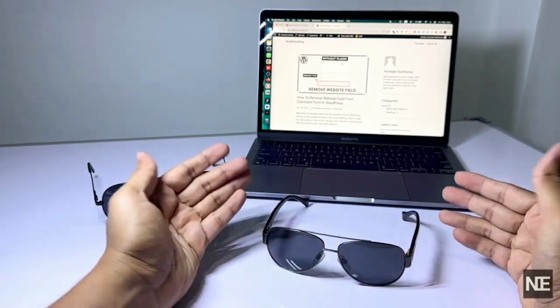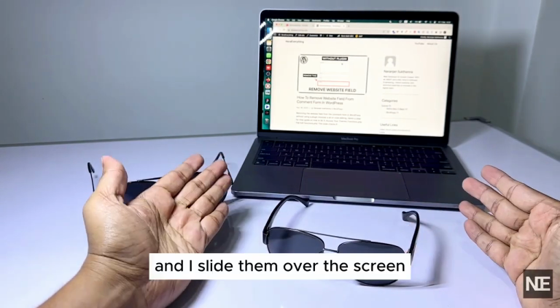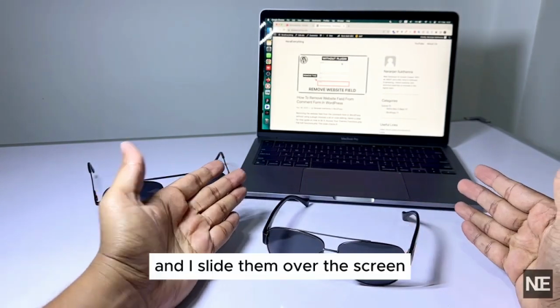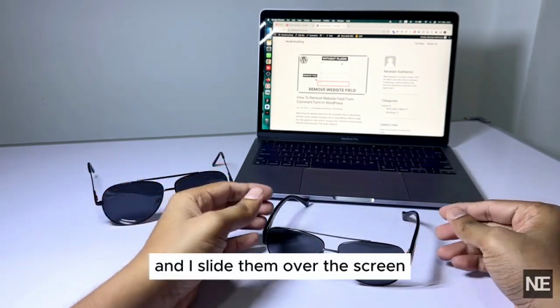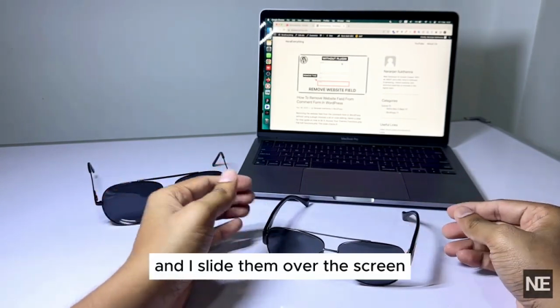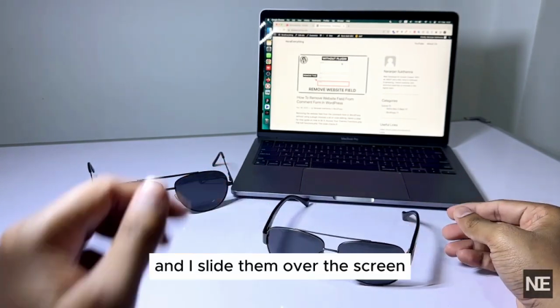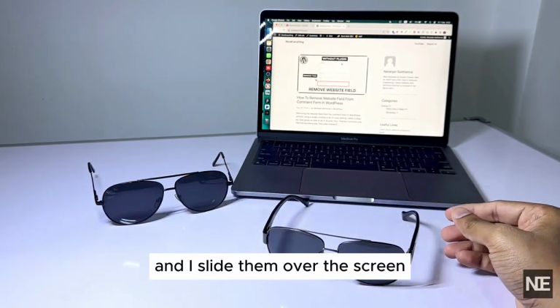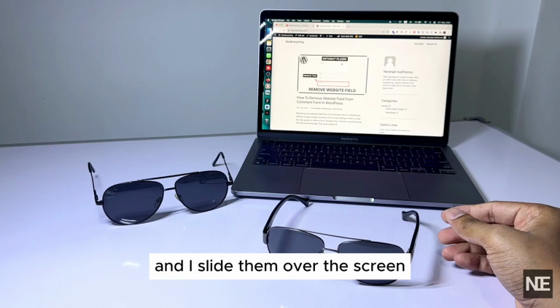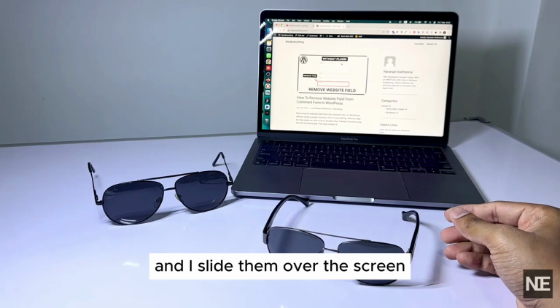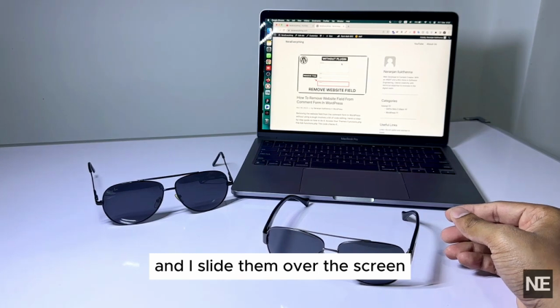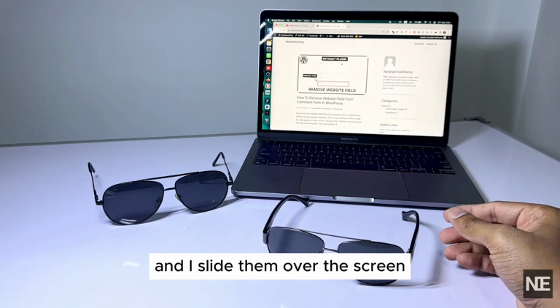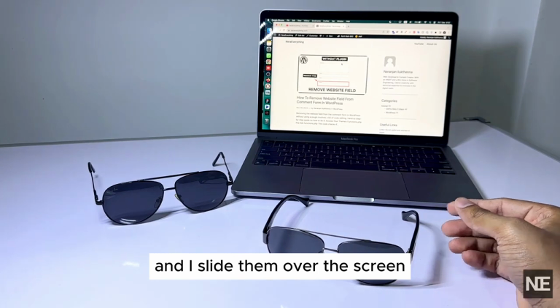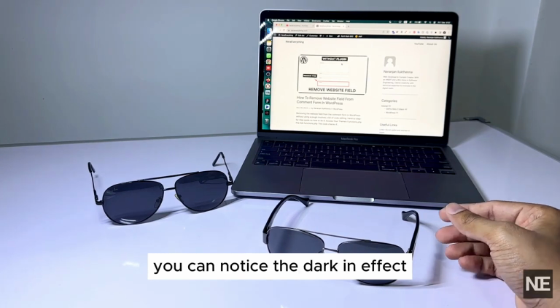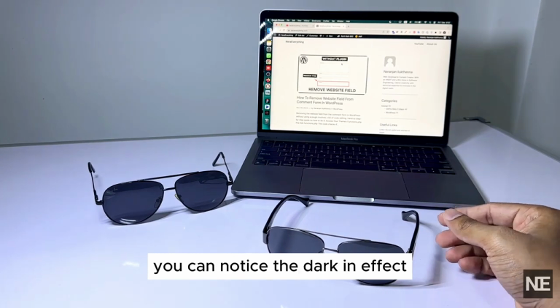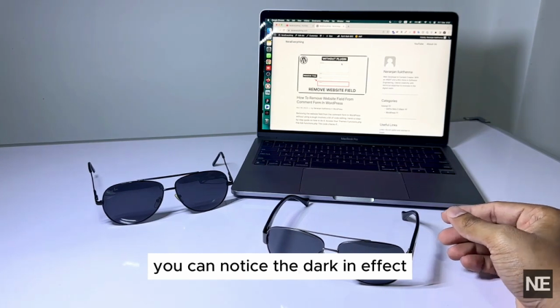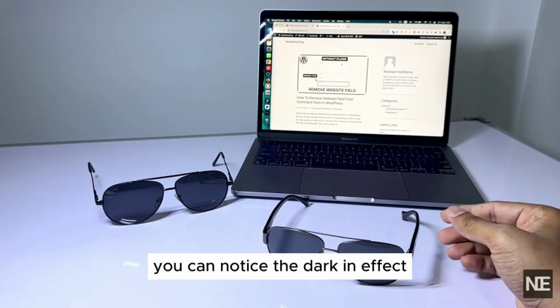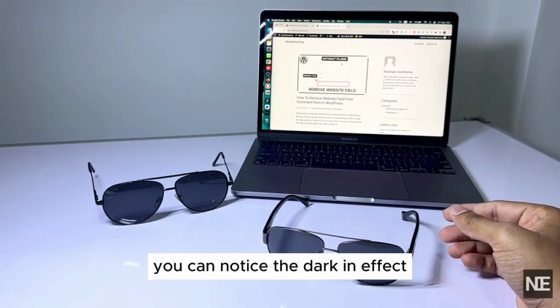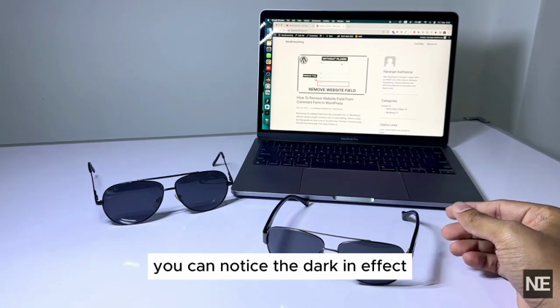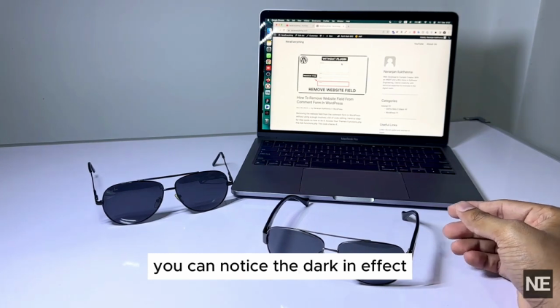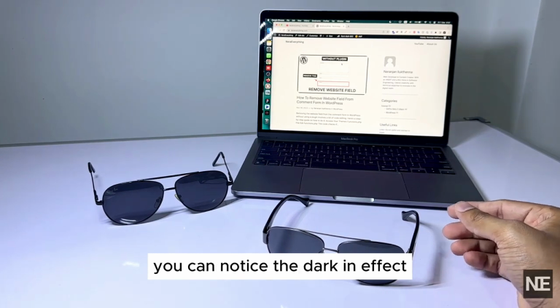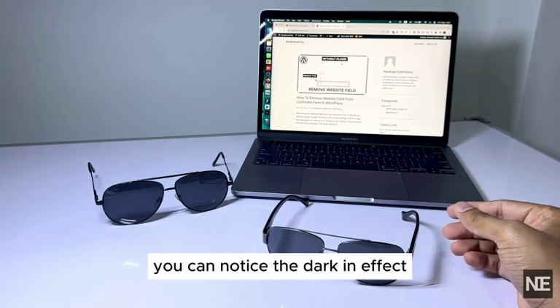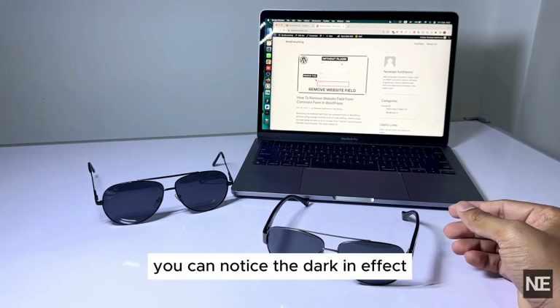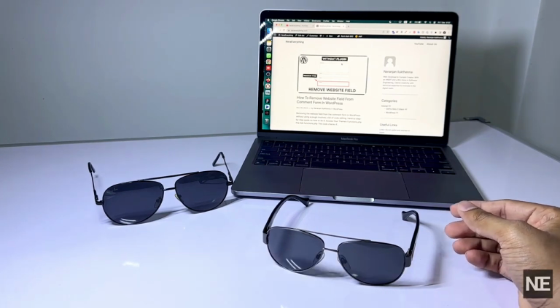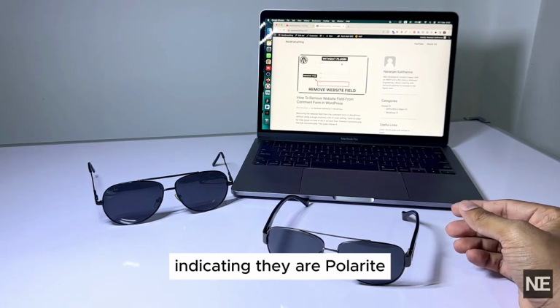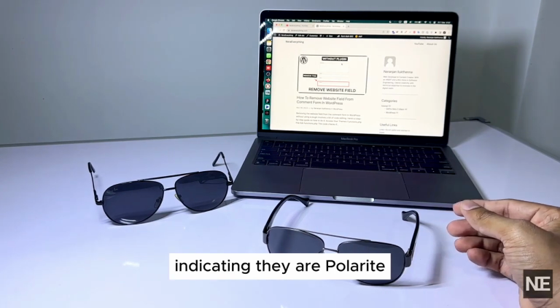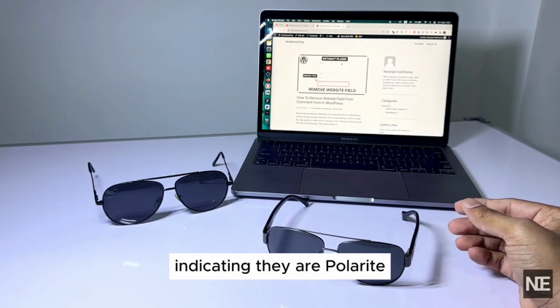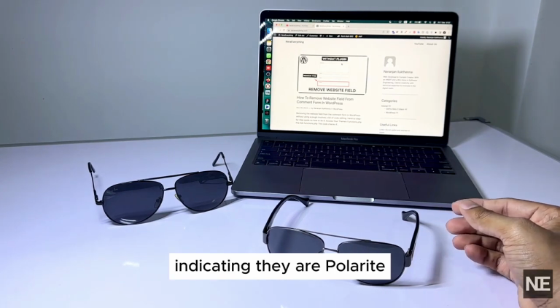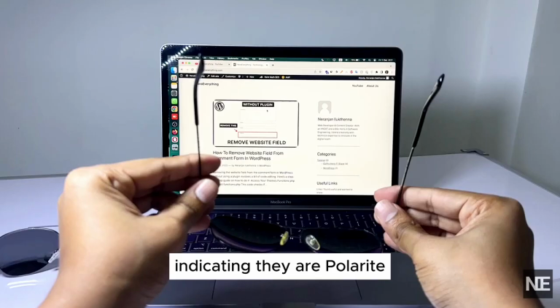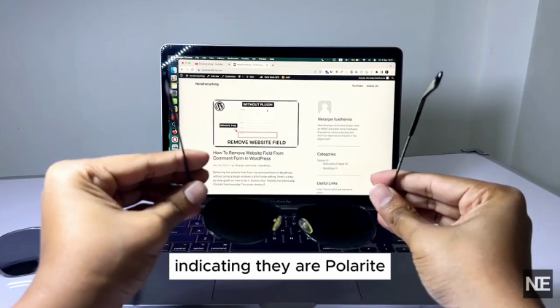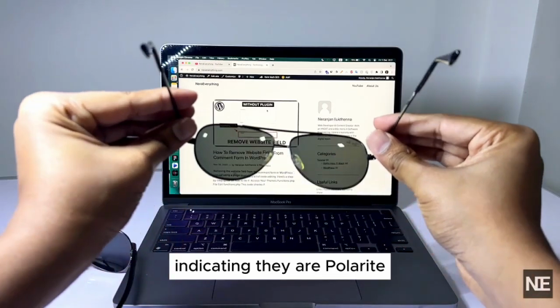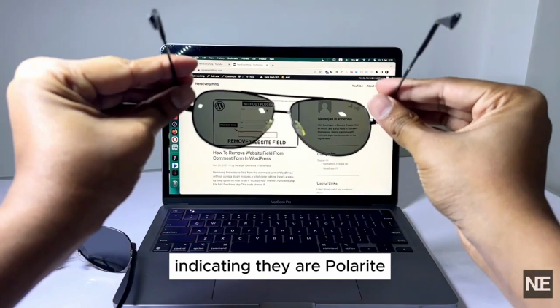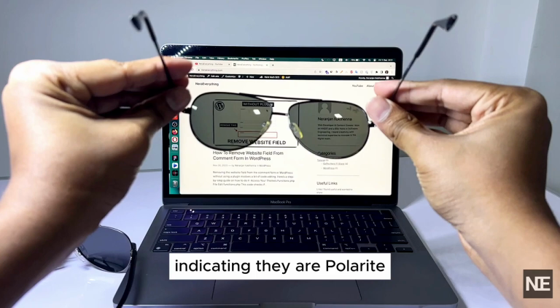As I slide them over the screen, you can notice the darkening effect, indicating they are polarized.